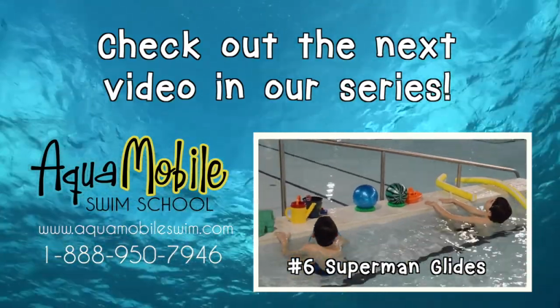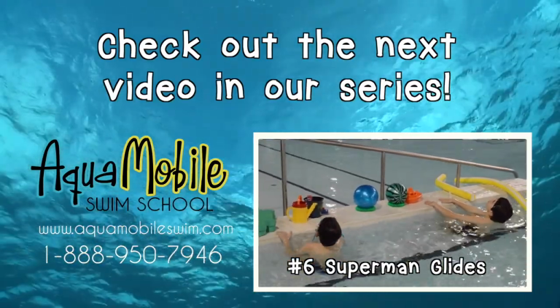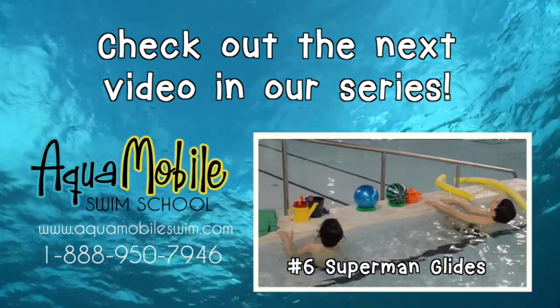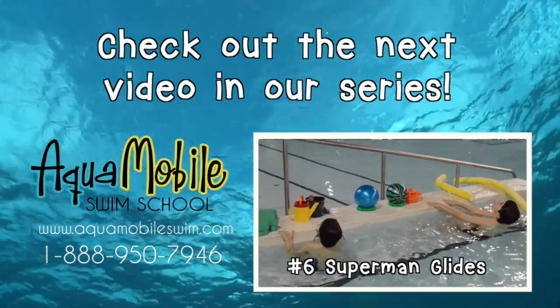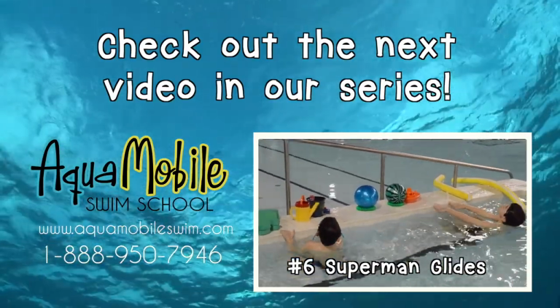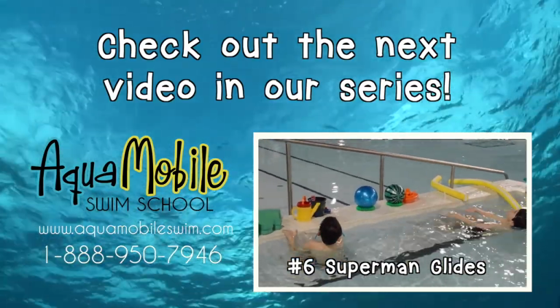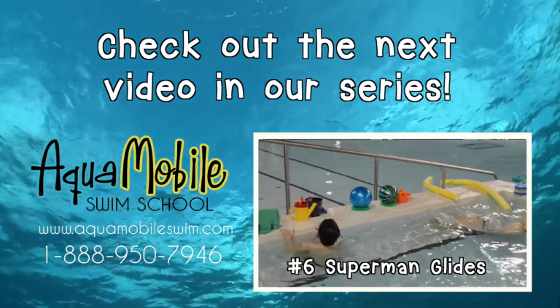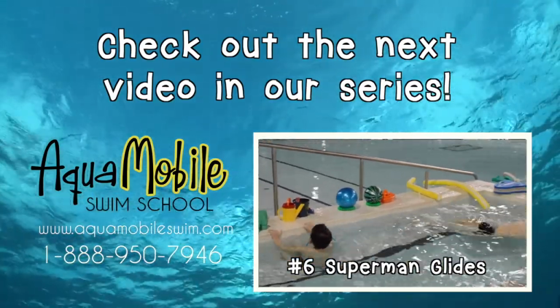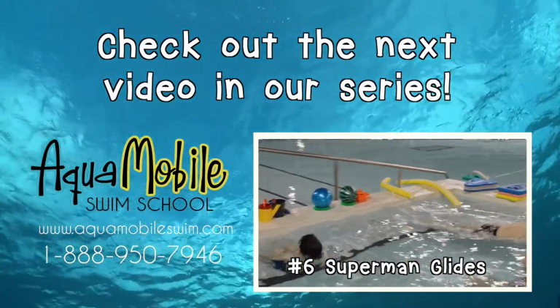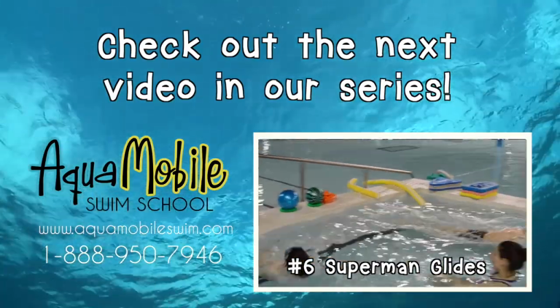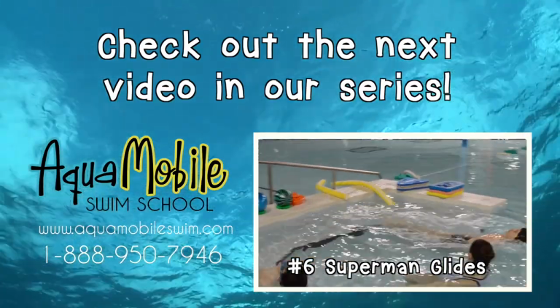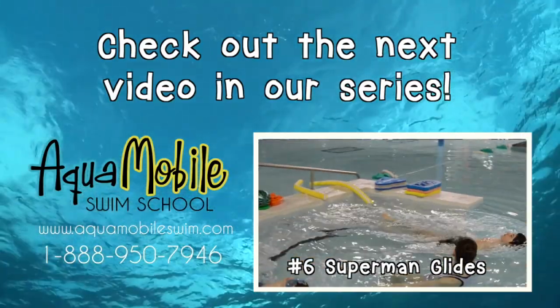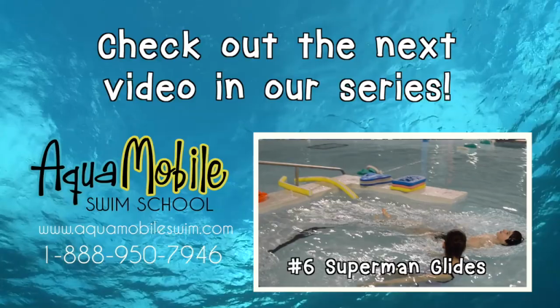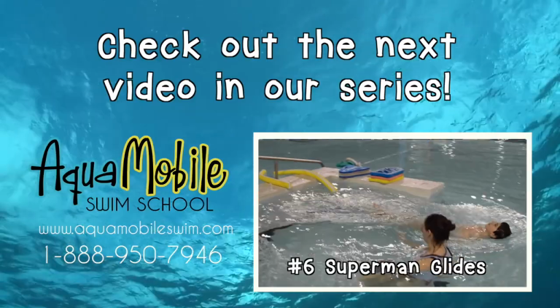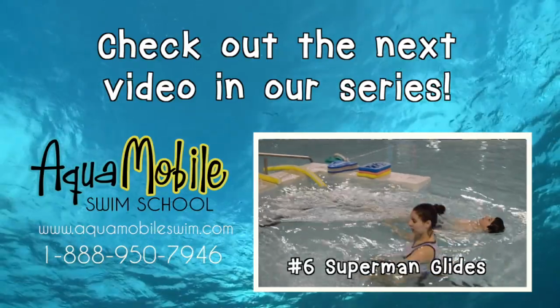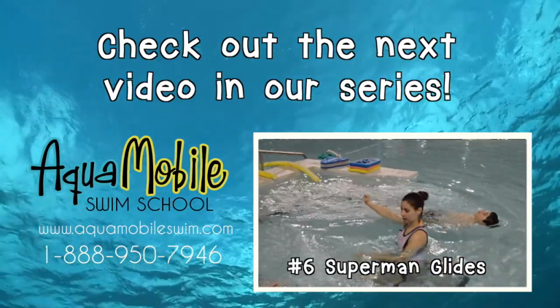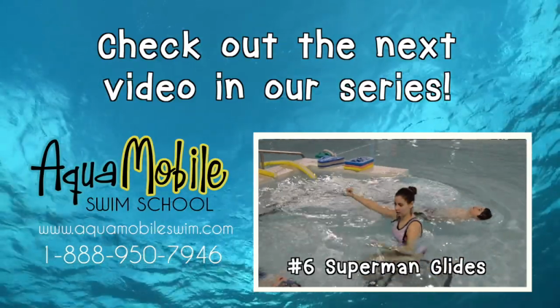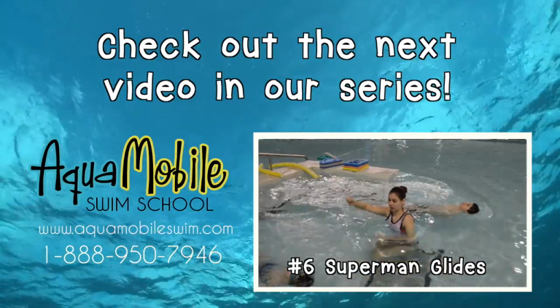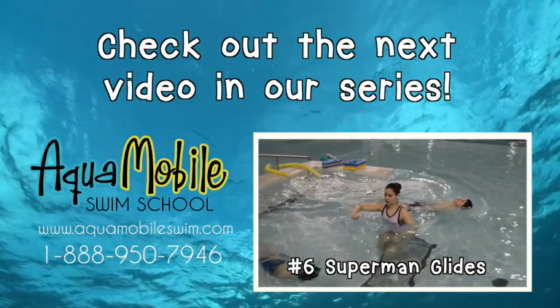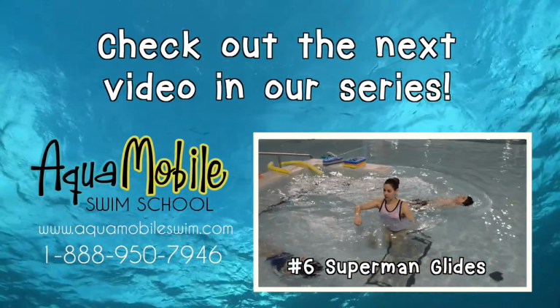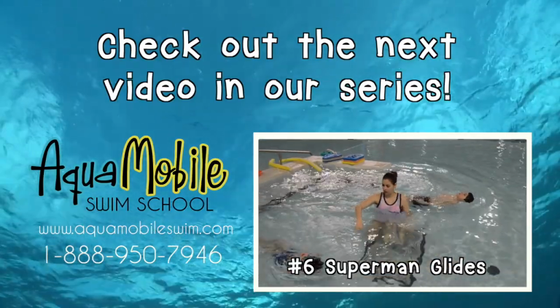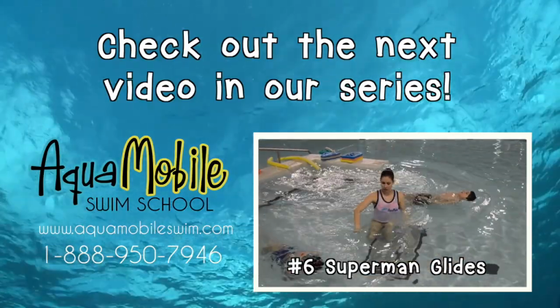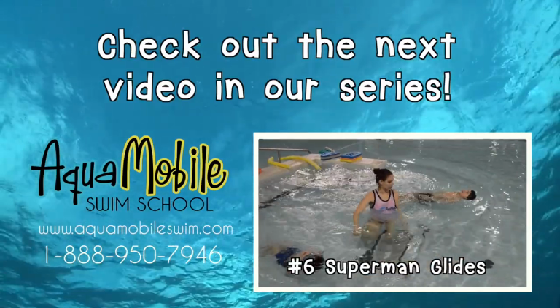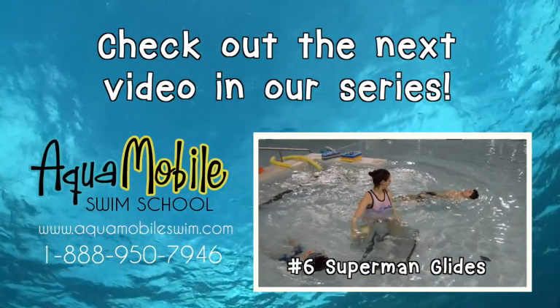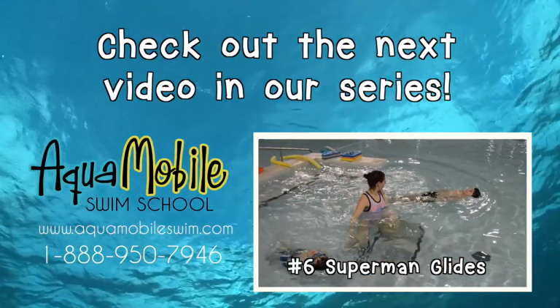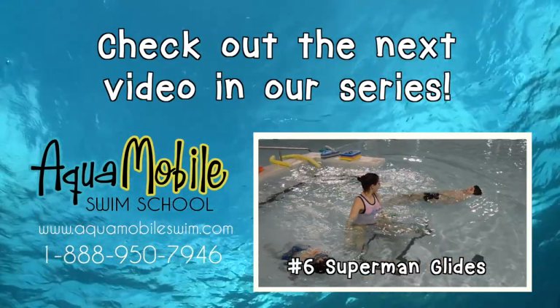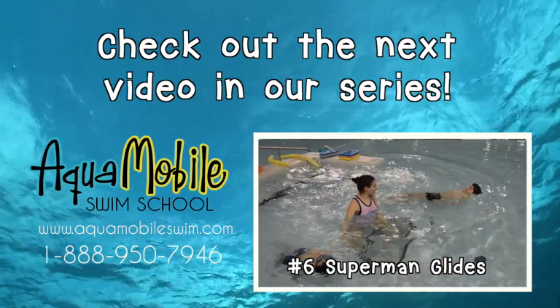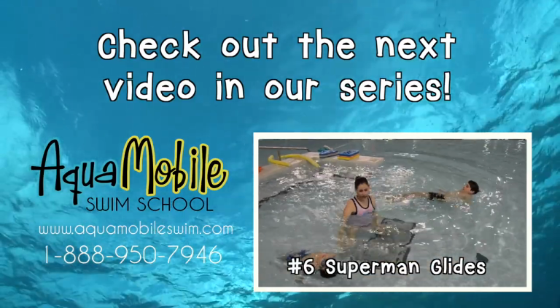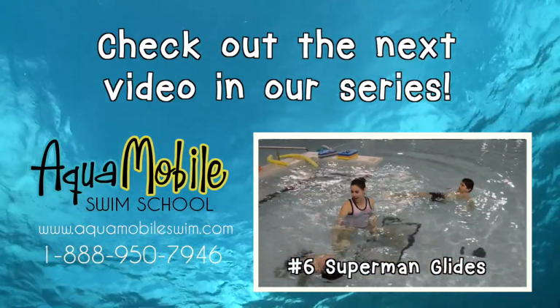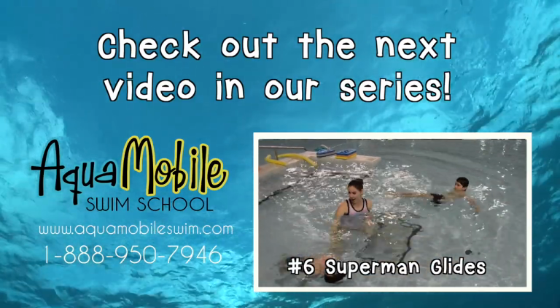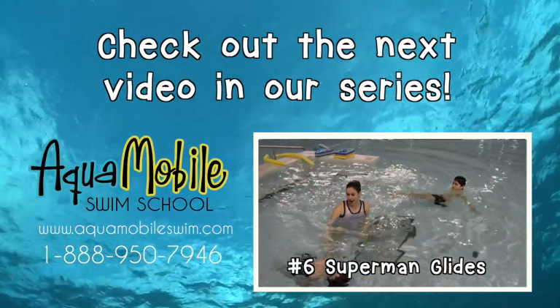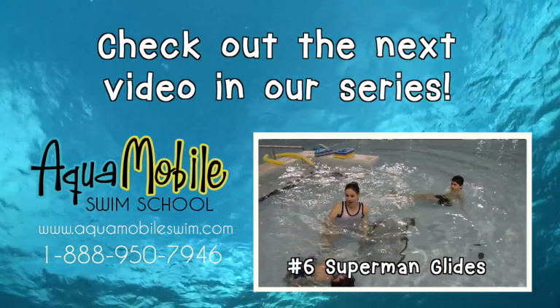Thanks for watching our kicking video. Click here to watch the next video all about Superman glides.